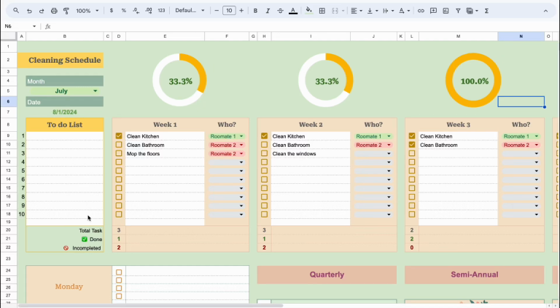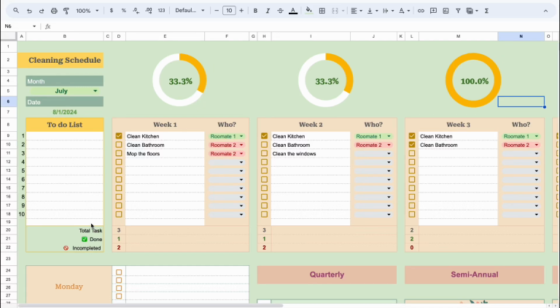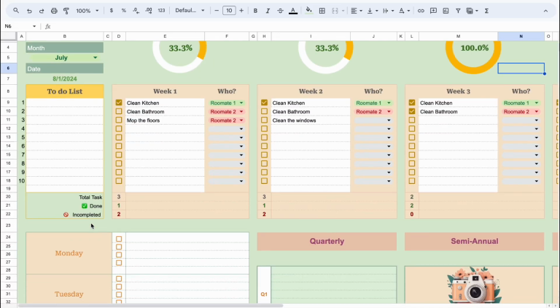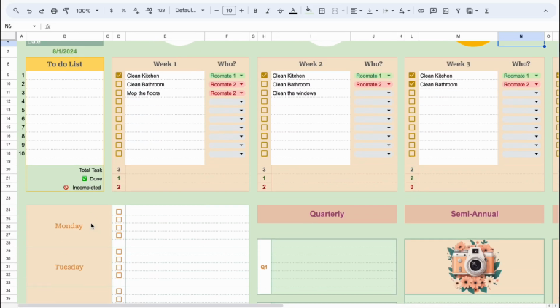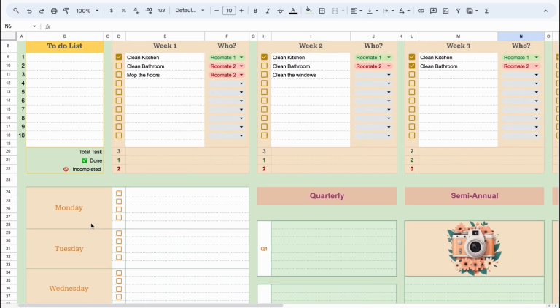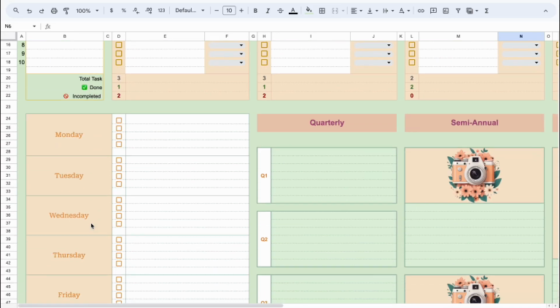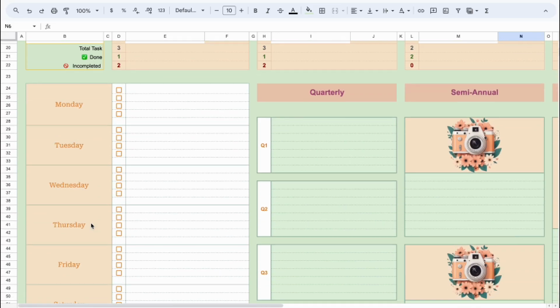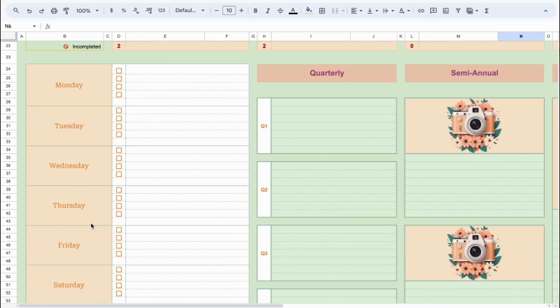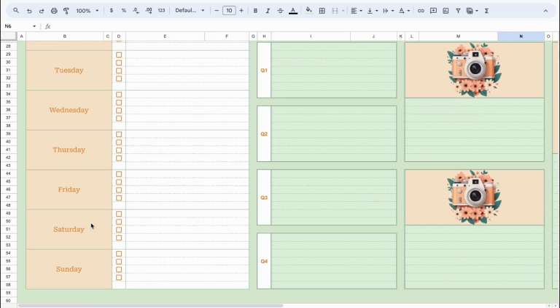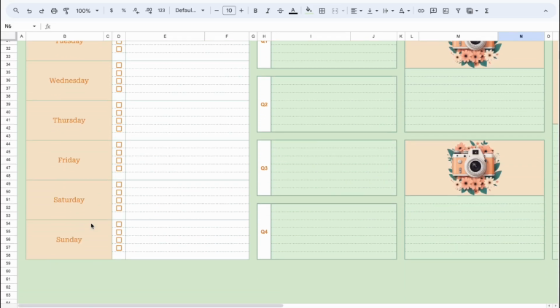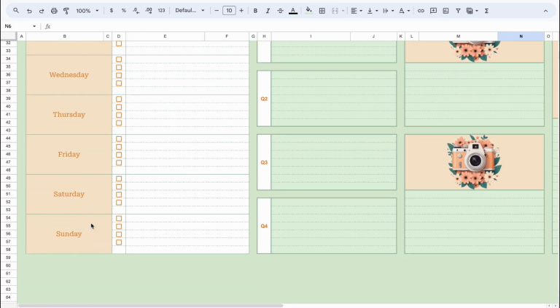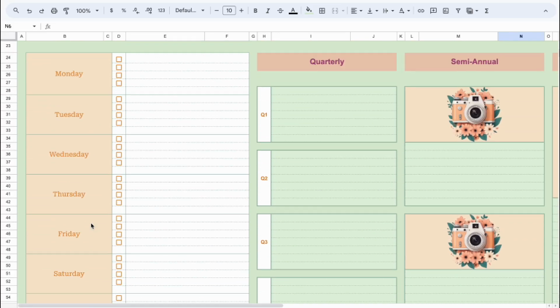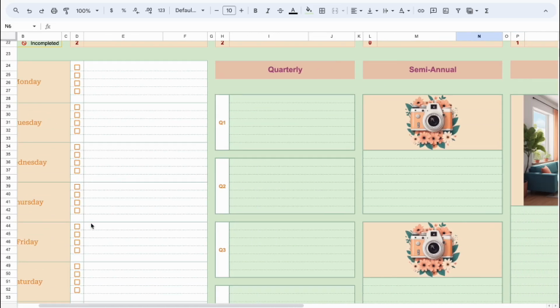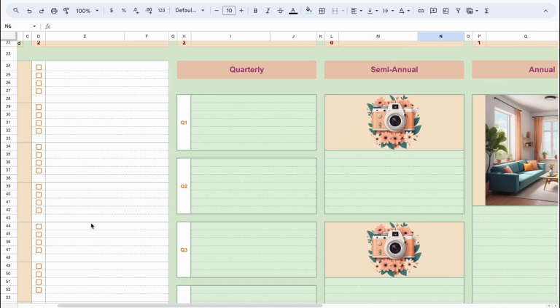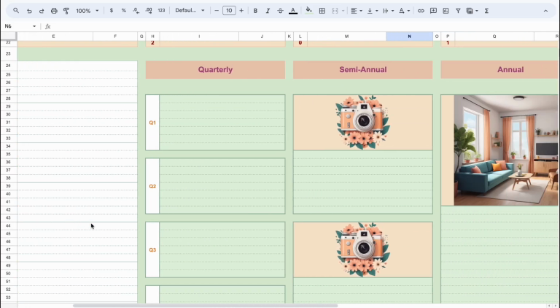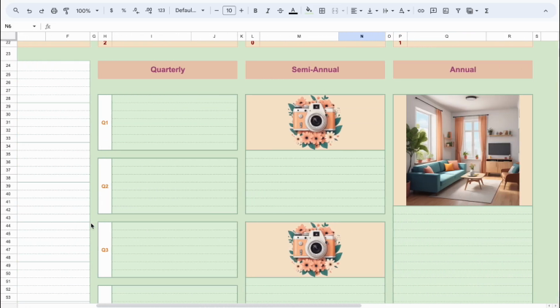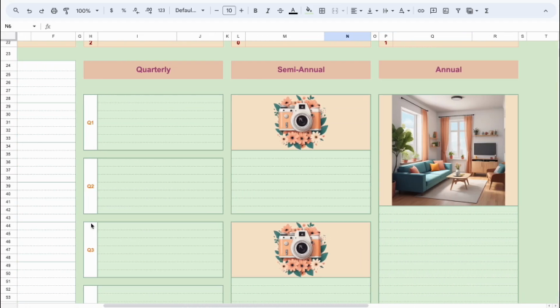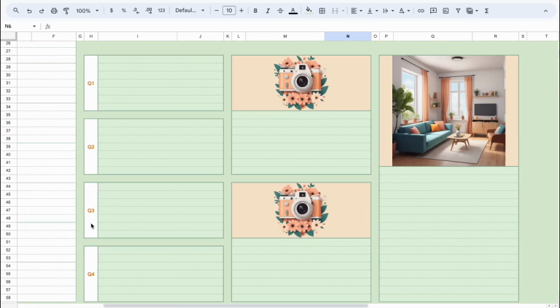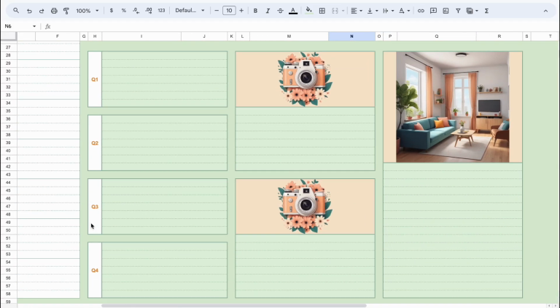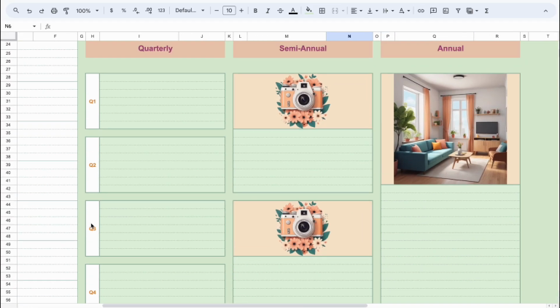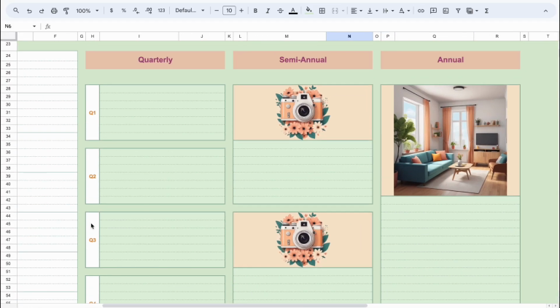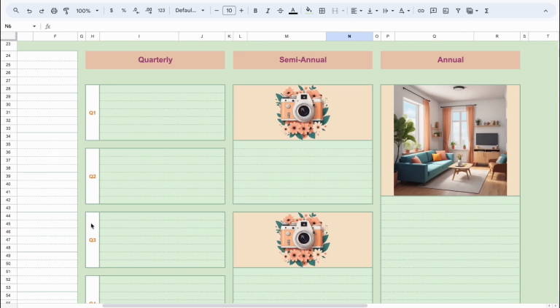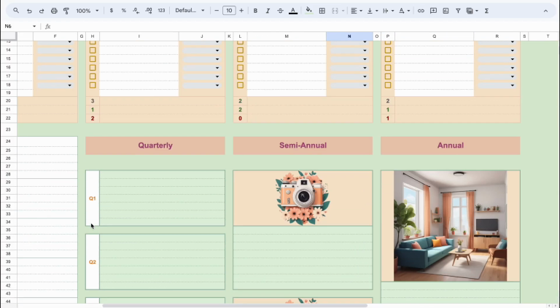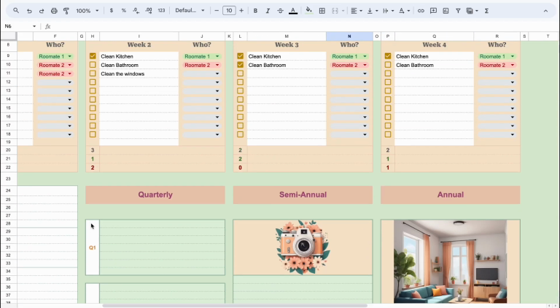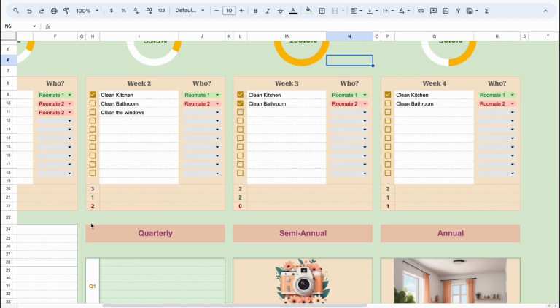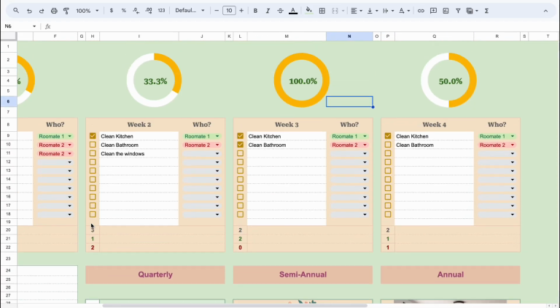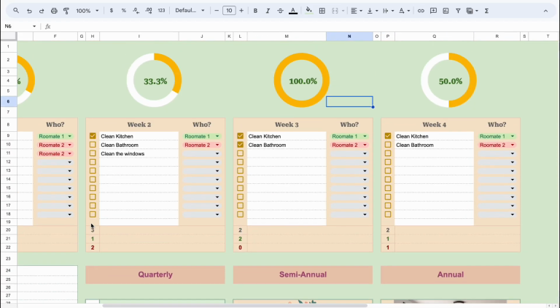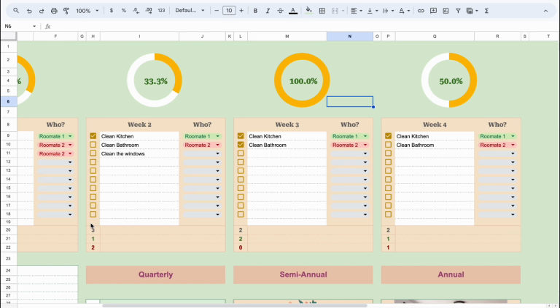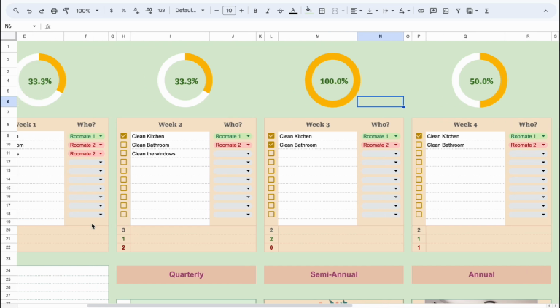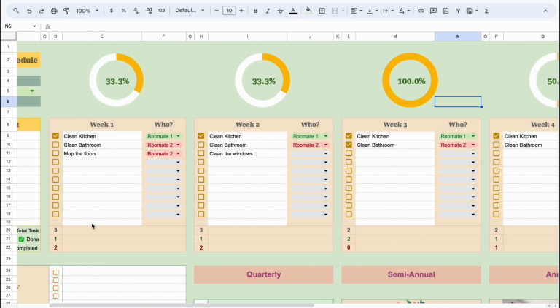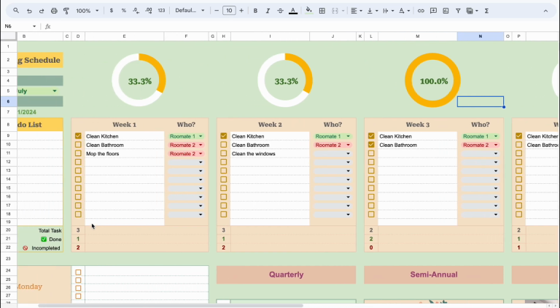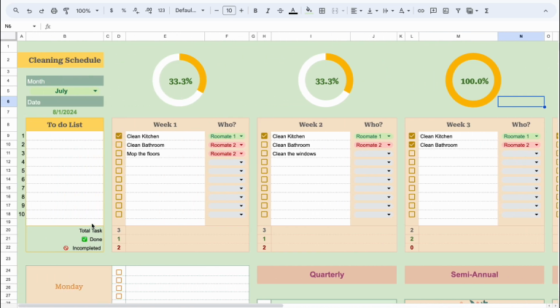Welcome back to my channel. Today, I'm going to show you how to create a cleaning schedule in Google Sheets.